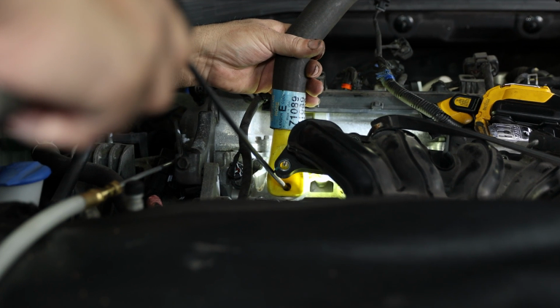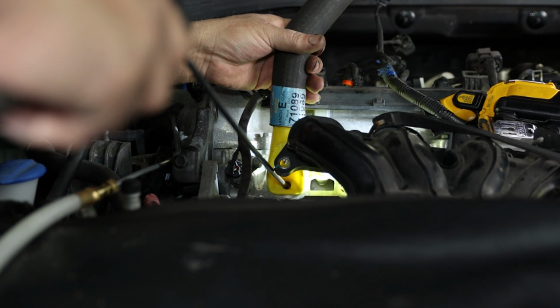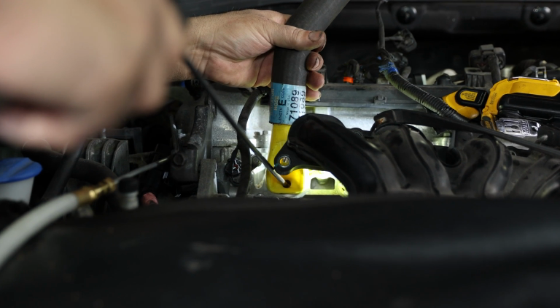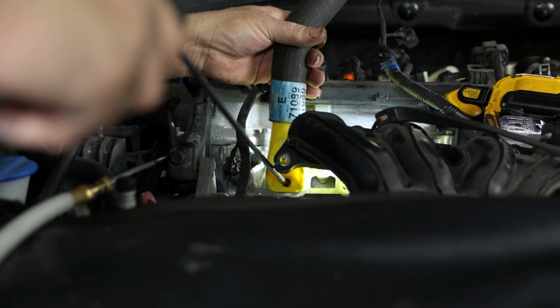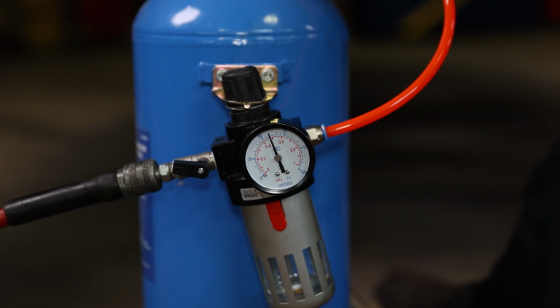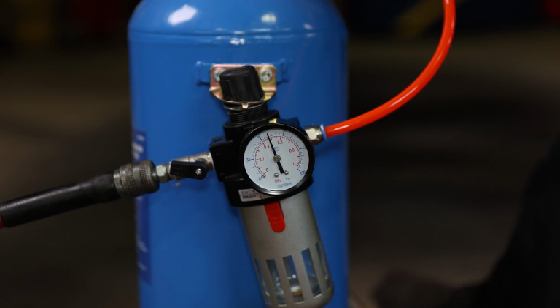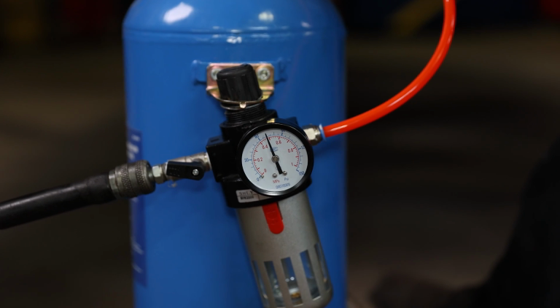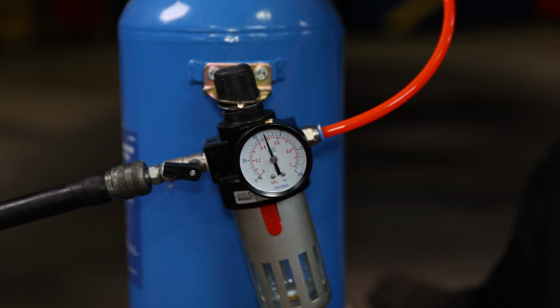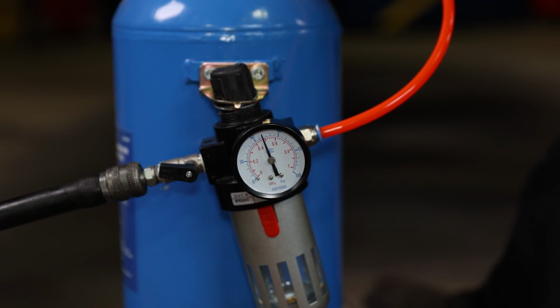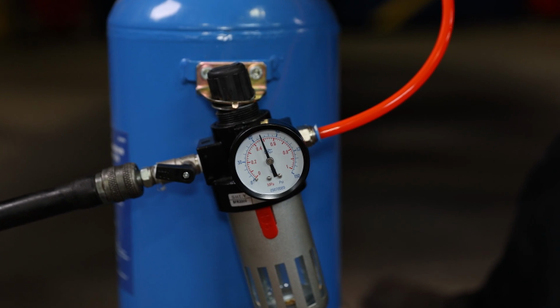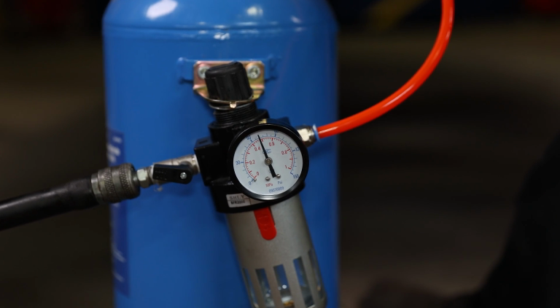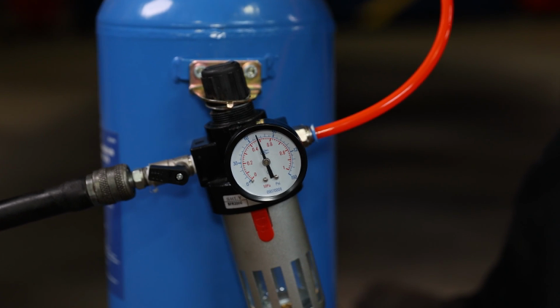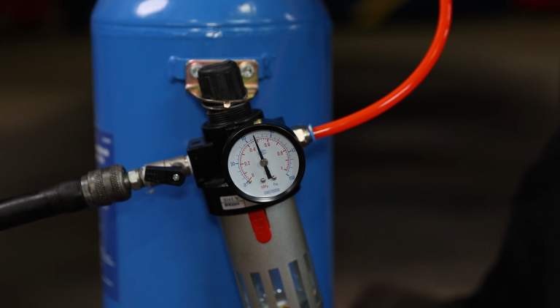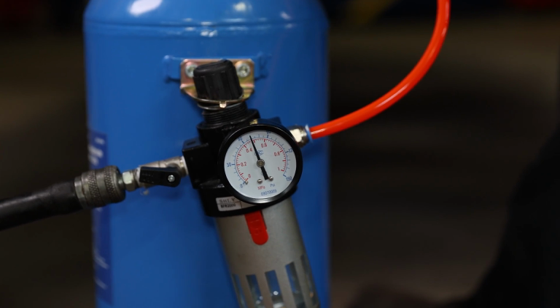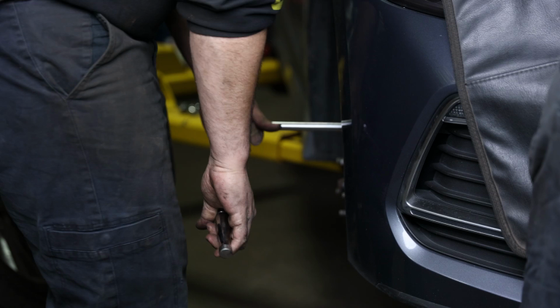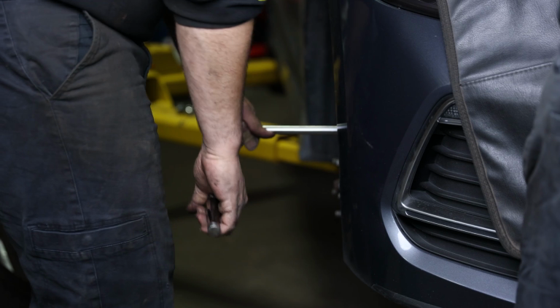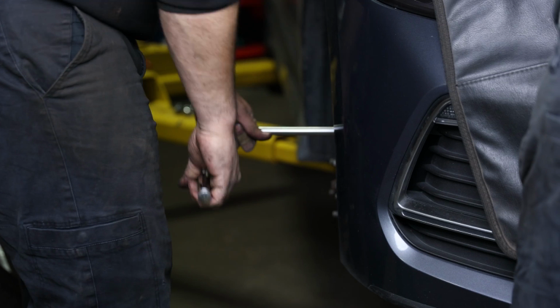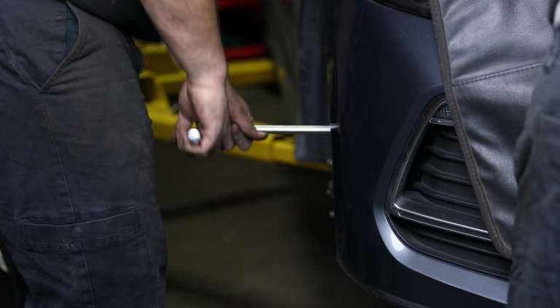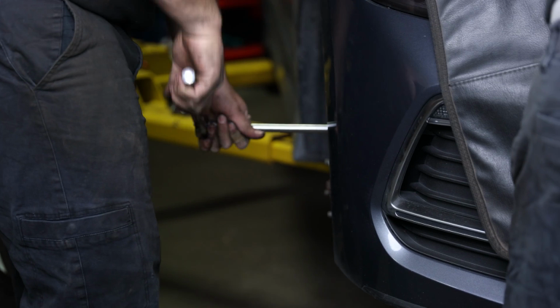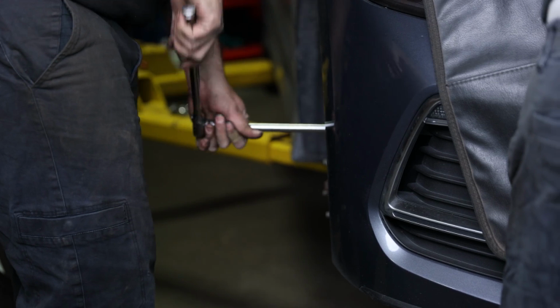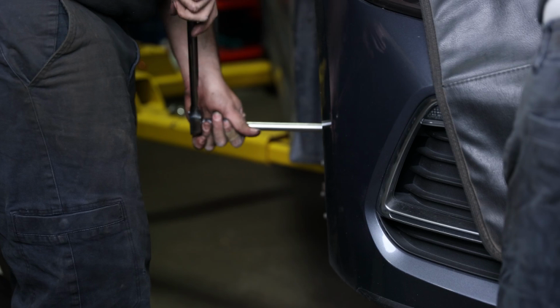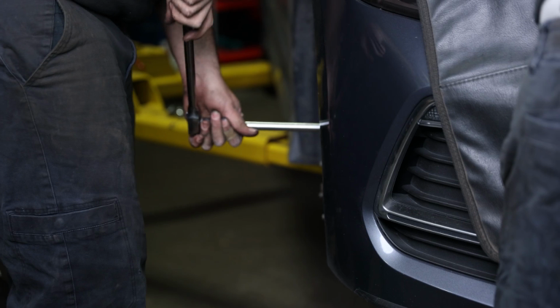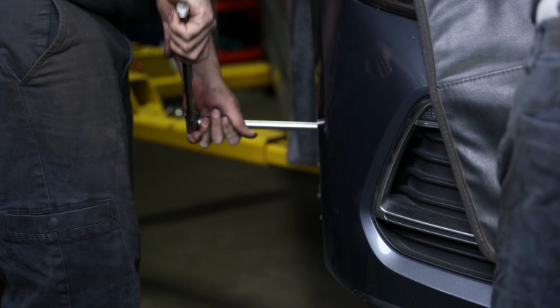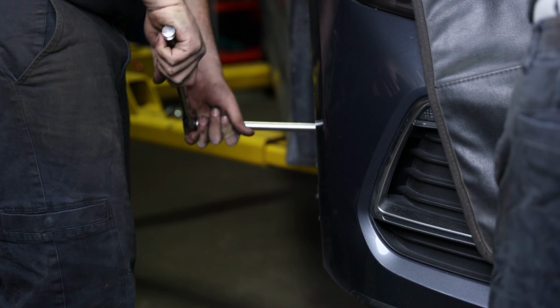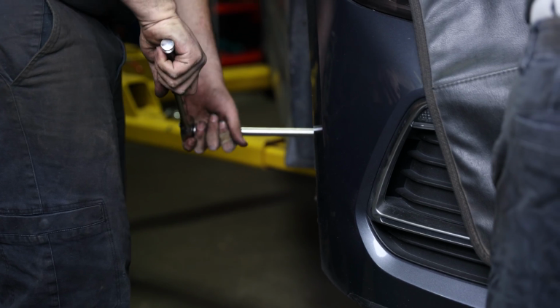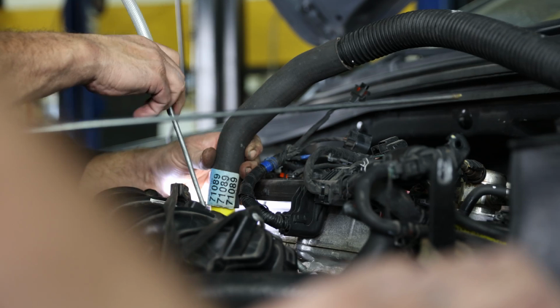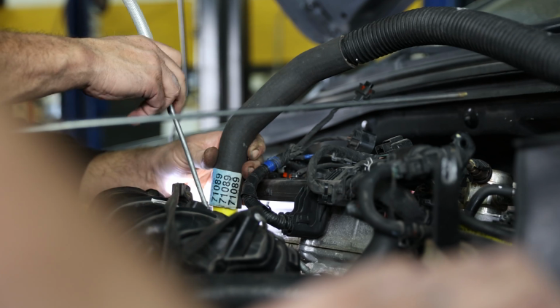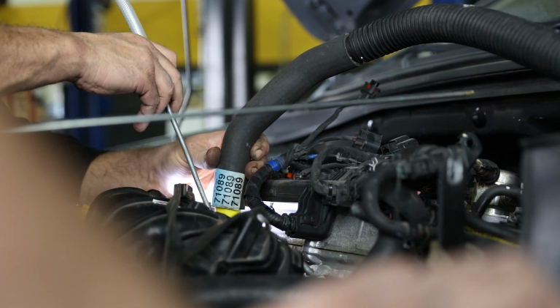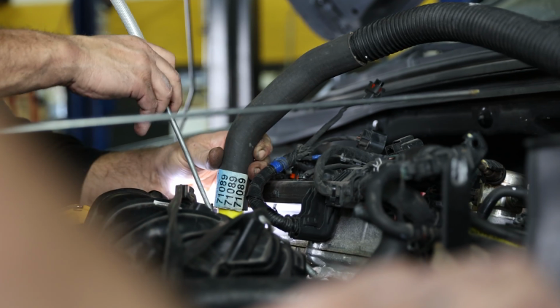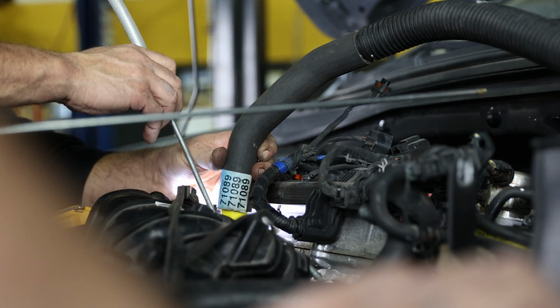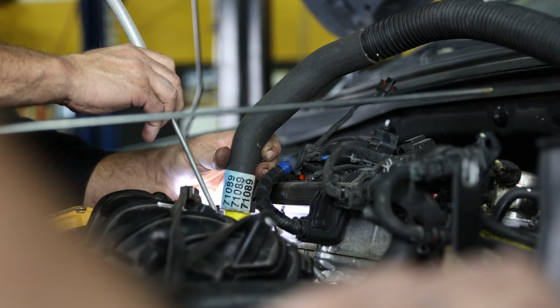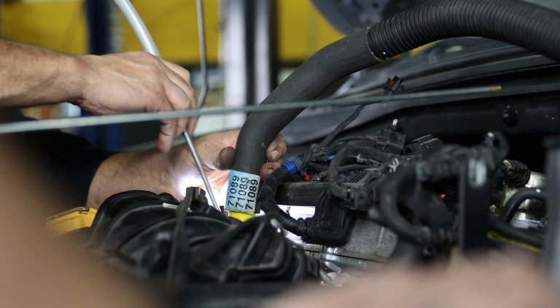Once all the carbon has been removed from the intake port and valves, we can rotate the engine again and move on to the next set of valves.